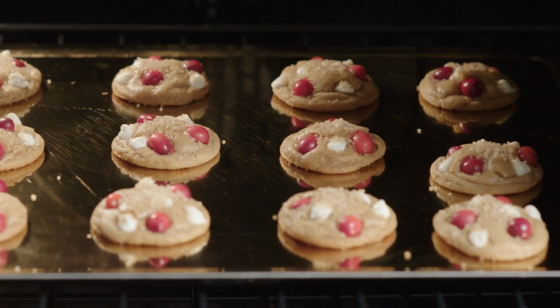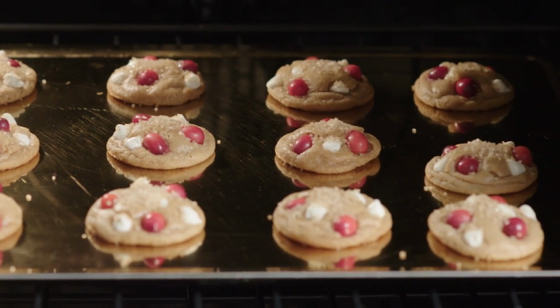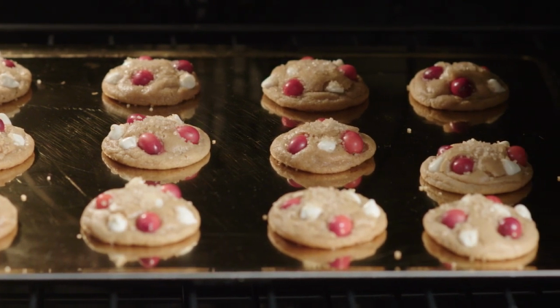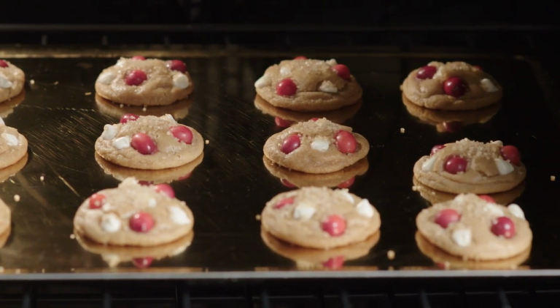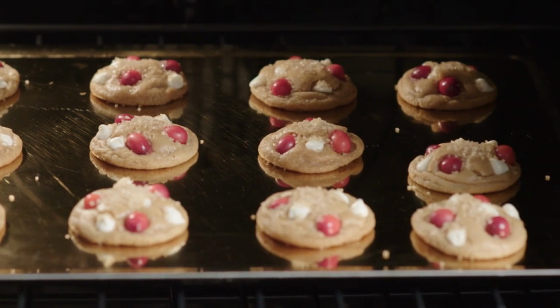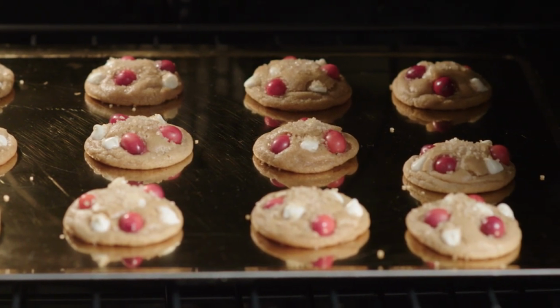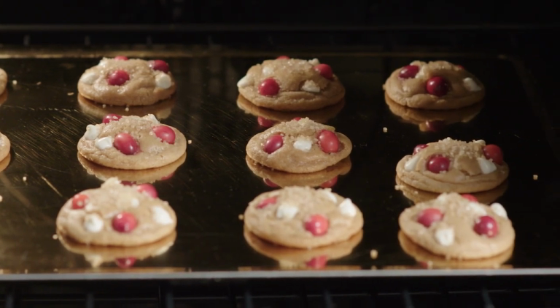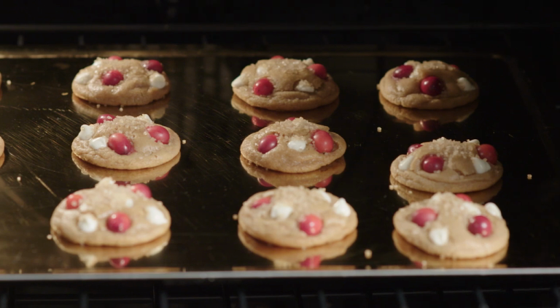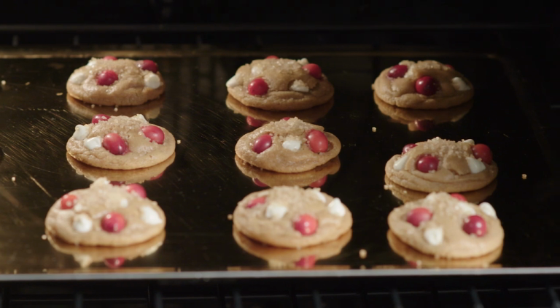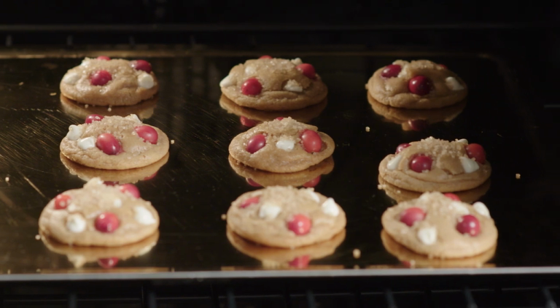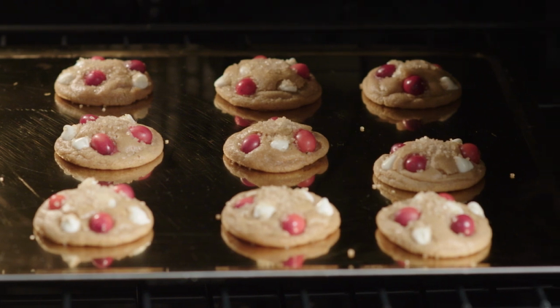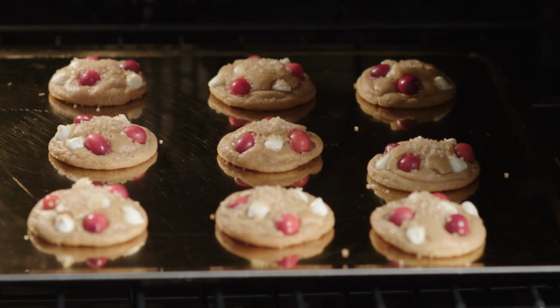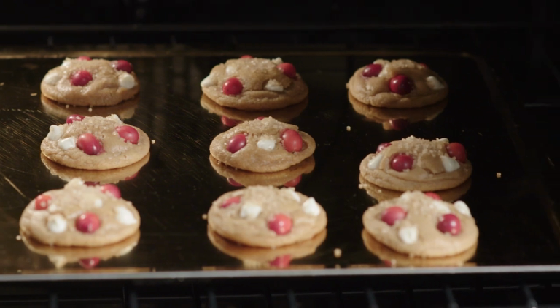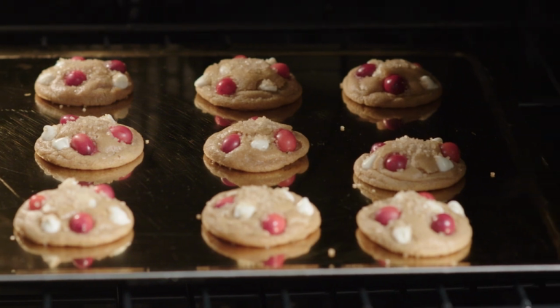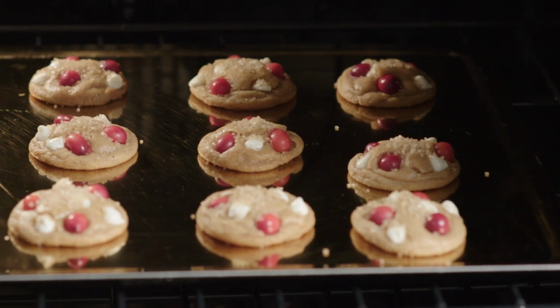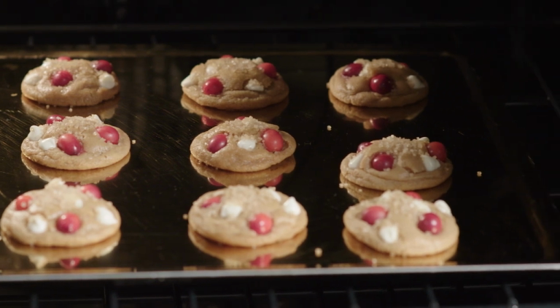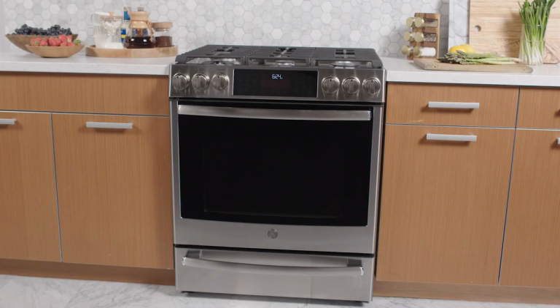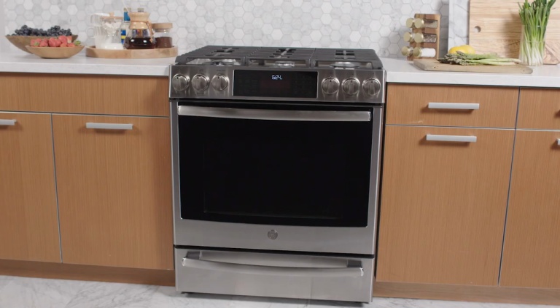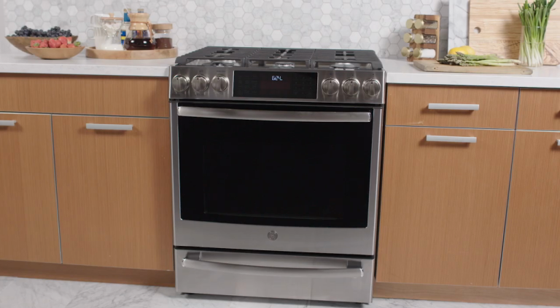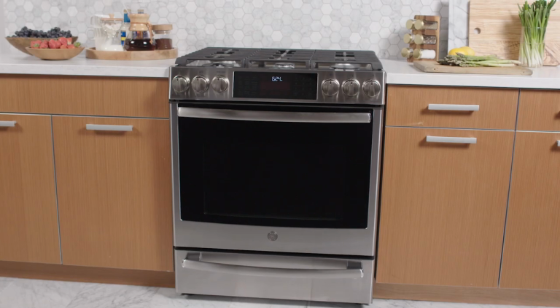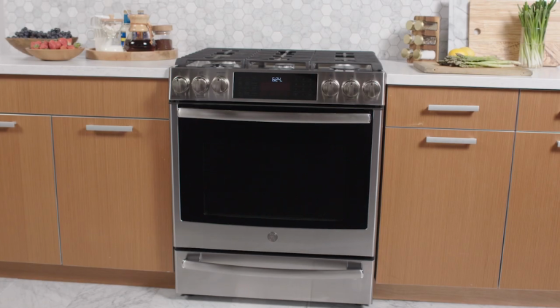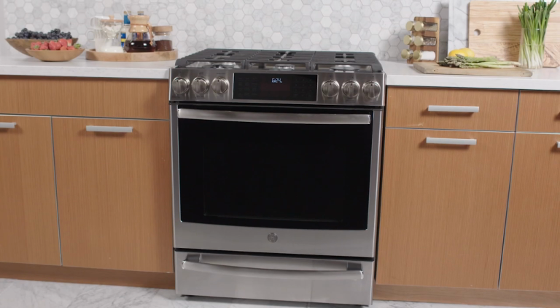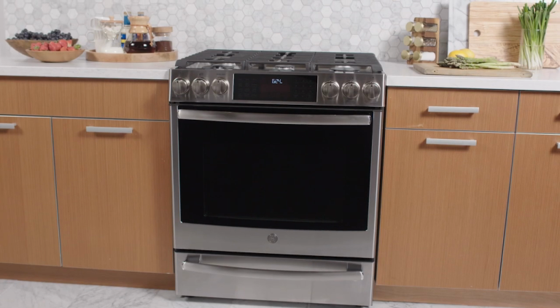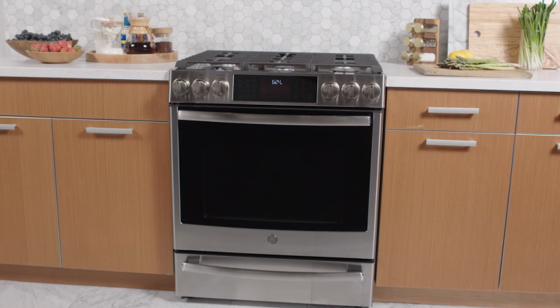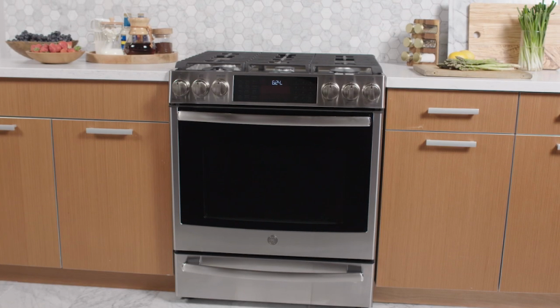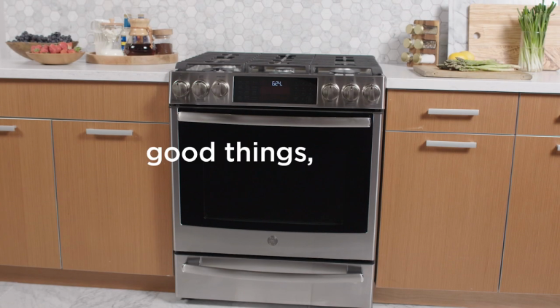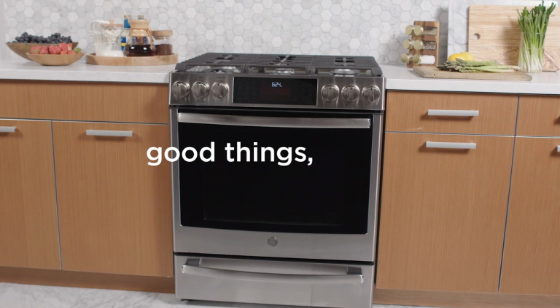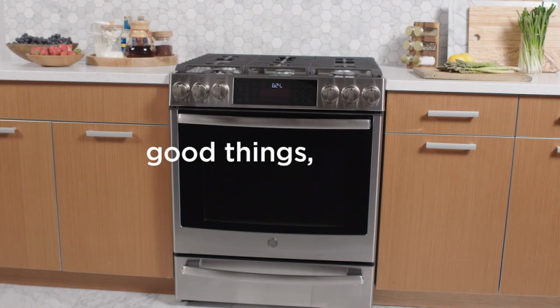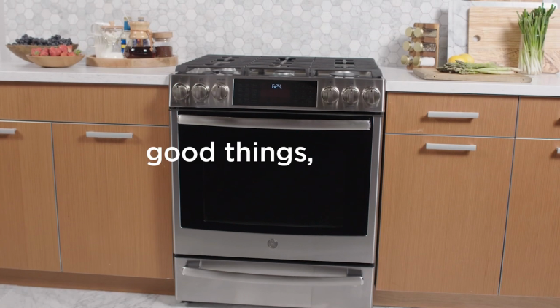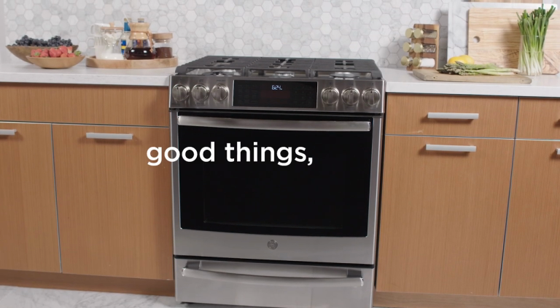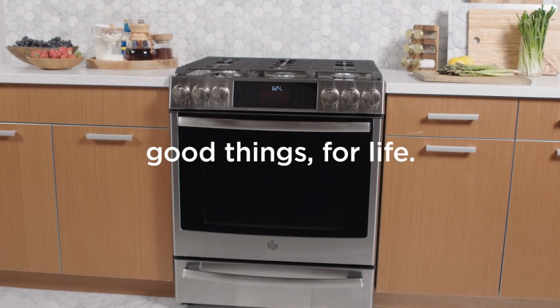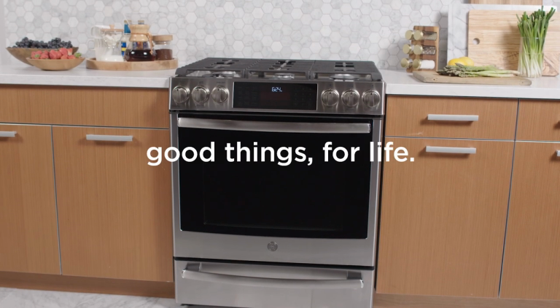Crispy, golden, and oh-so-good. Another way we make good things for life.